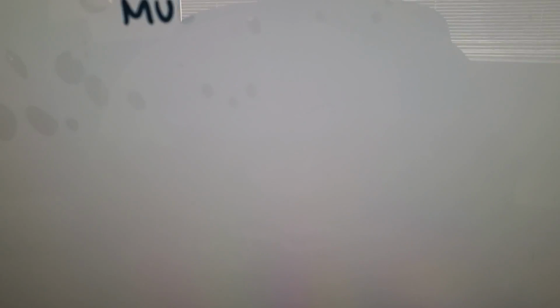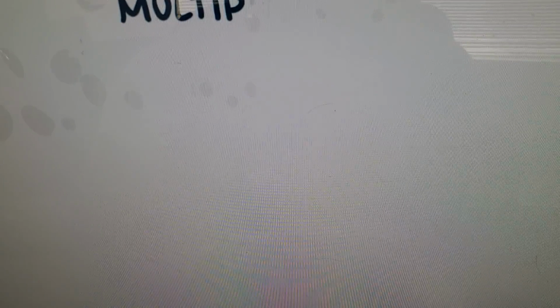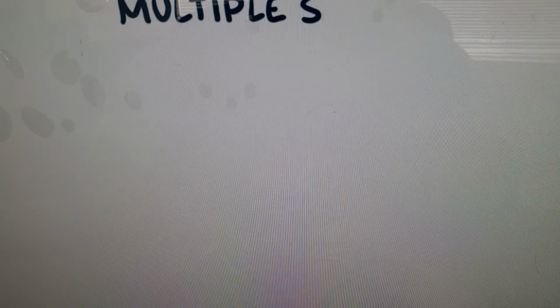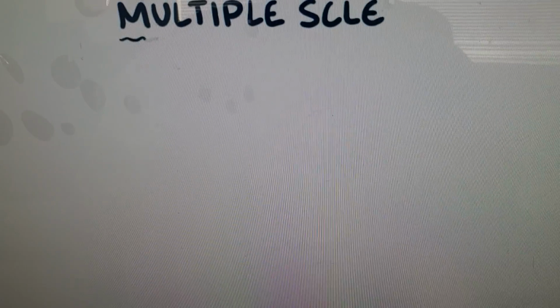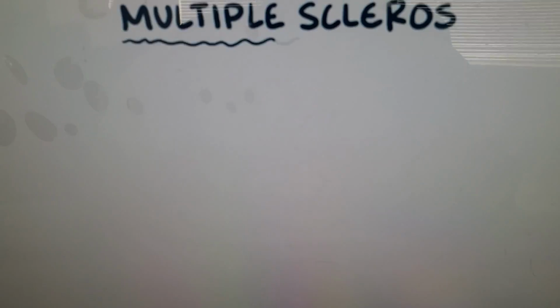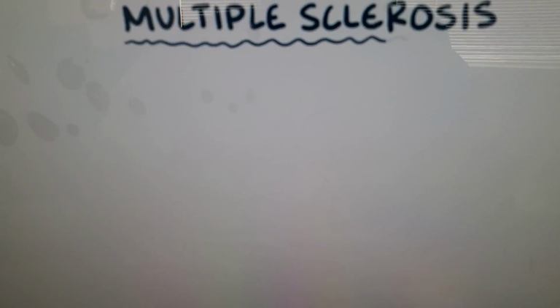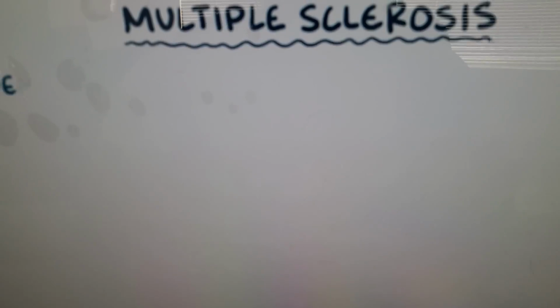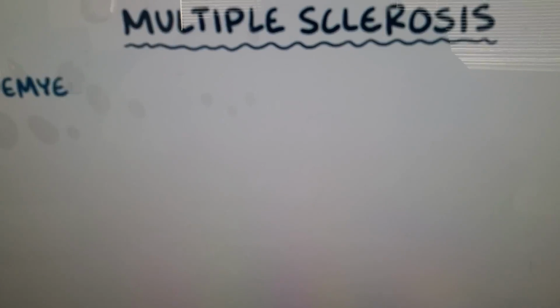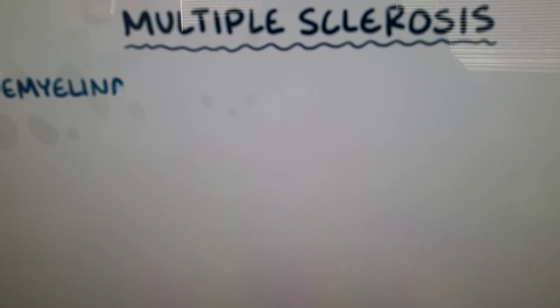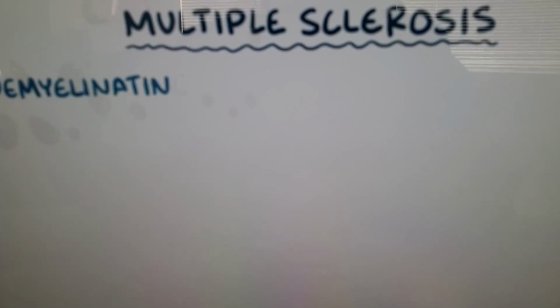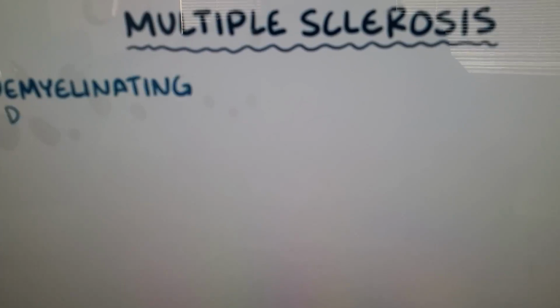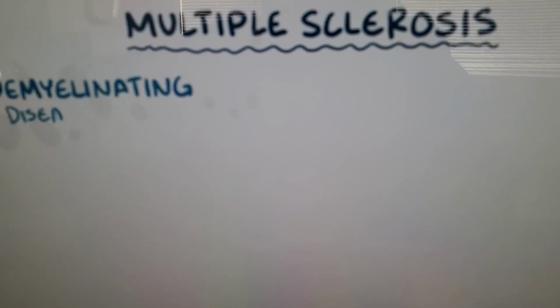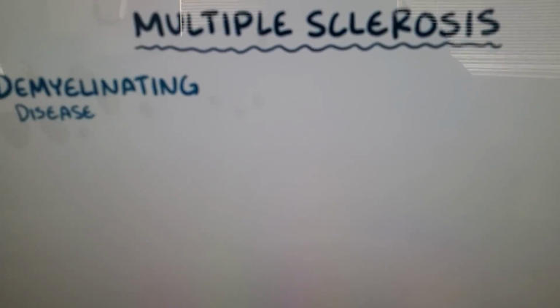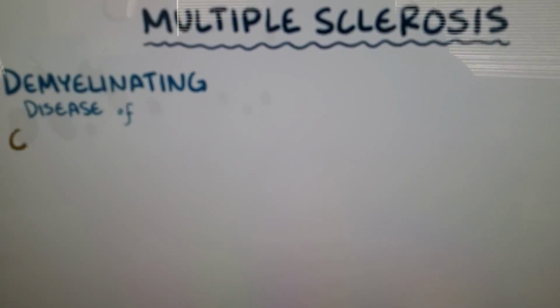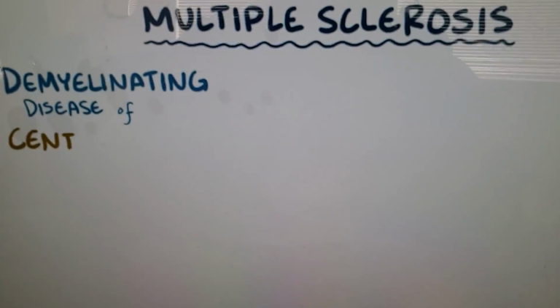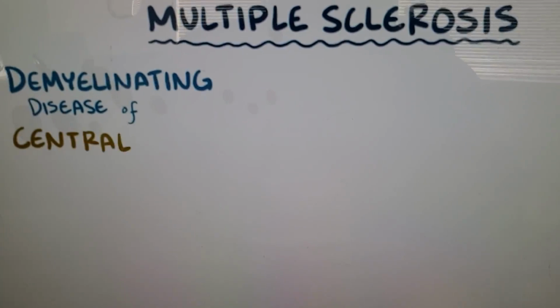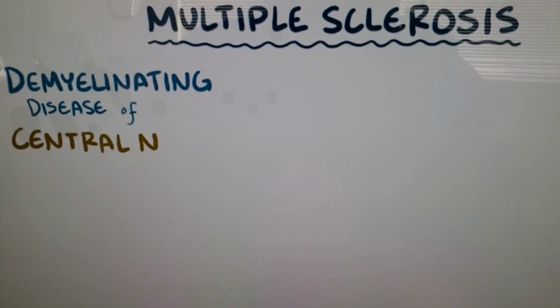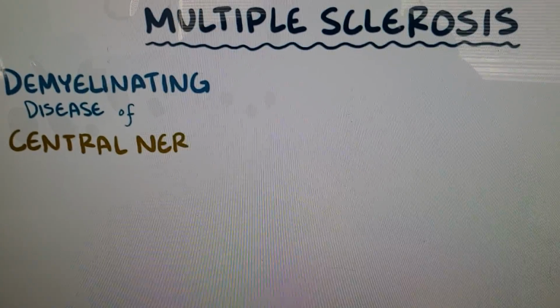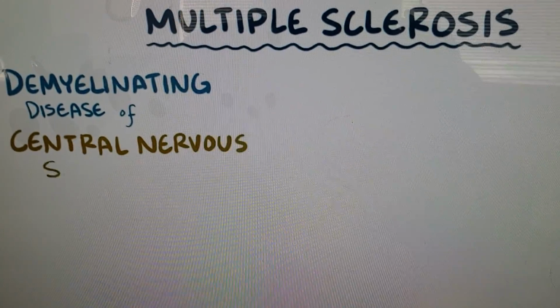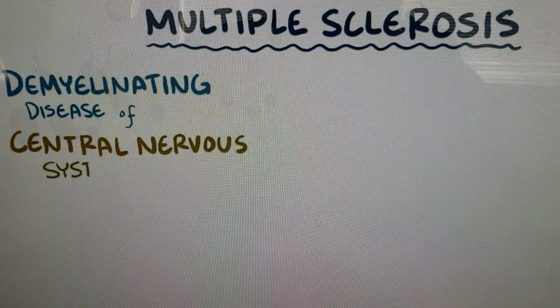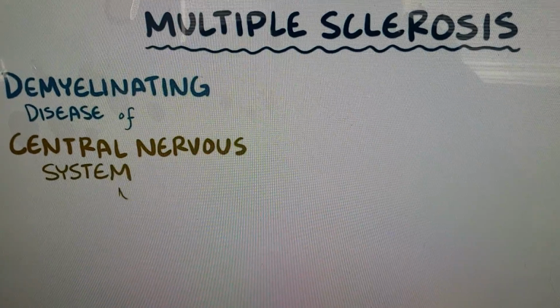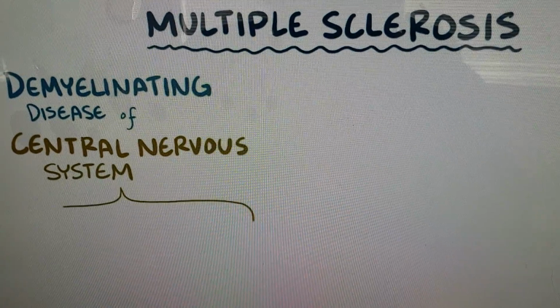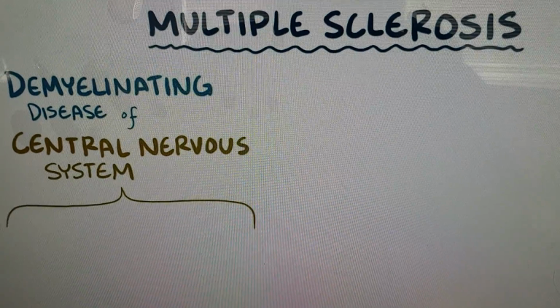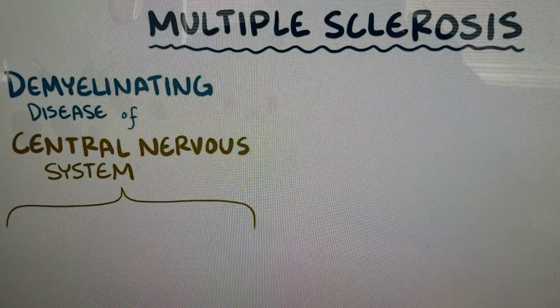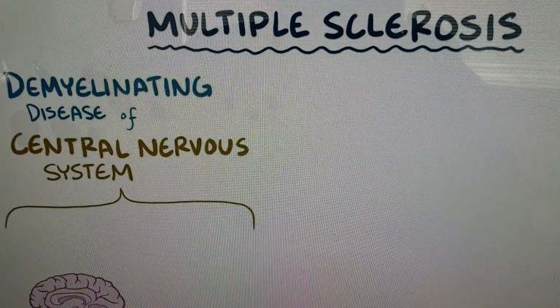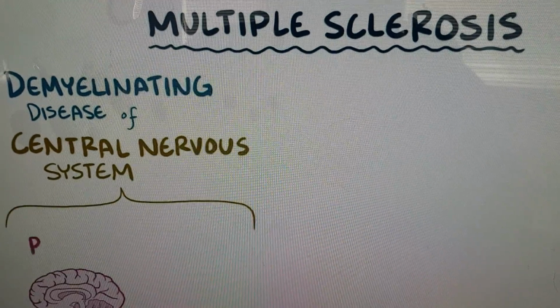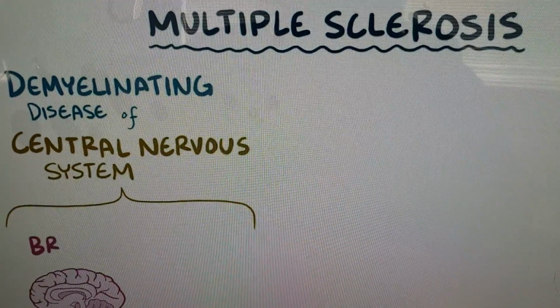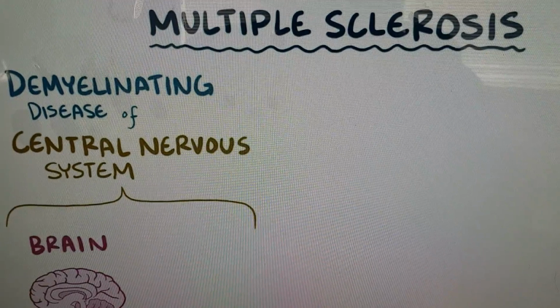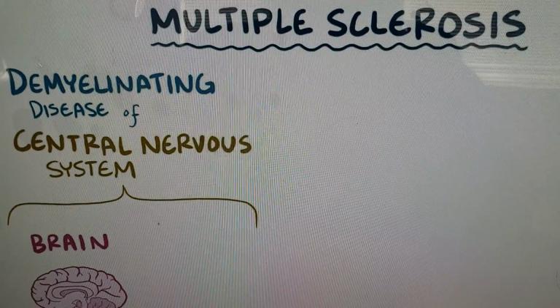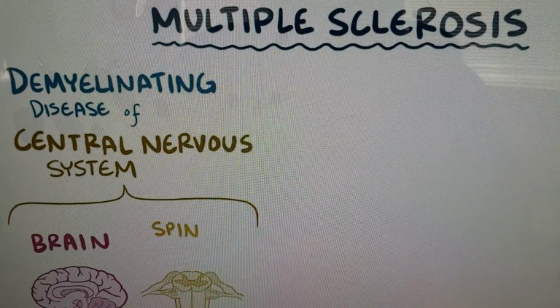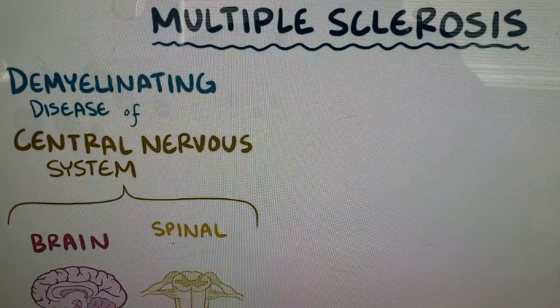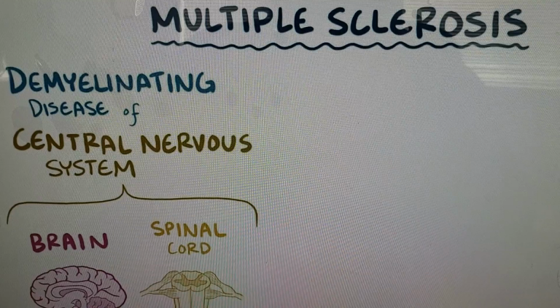For example, multiple sclerosis is a demyelinating disease in the central nervous system, which includes the brain and the spinal cord.